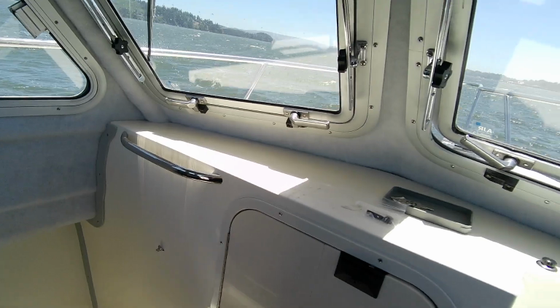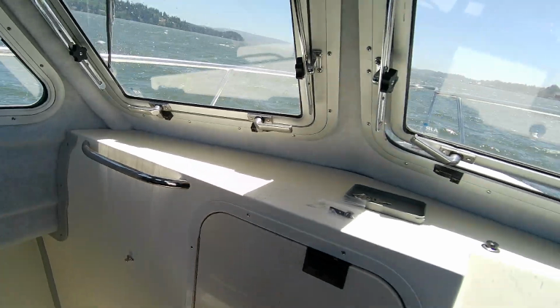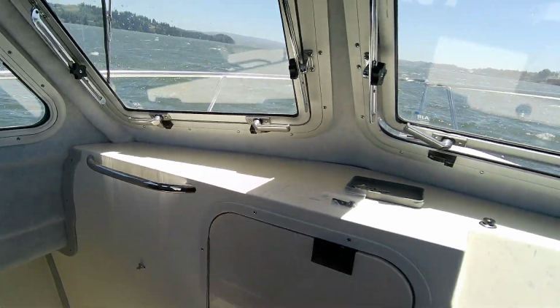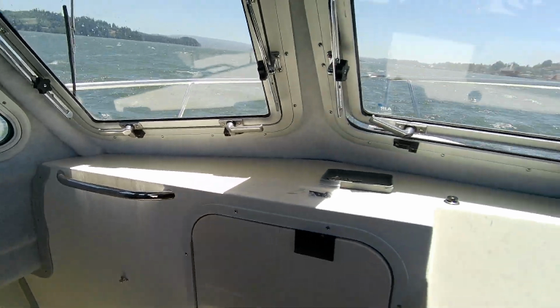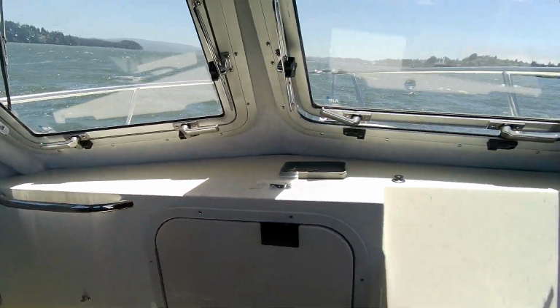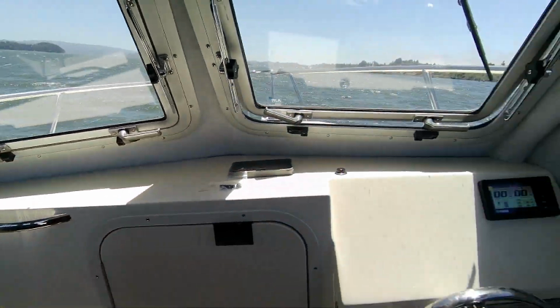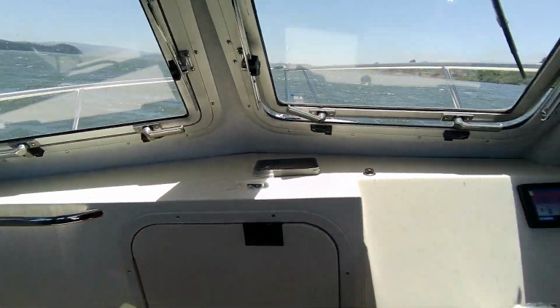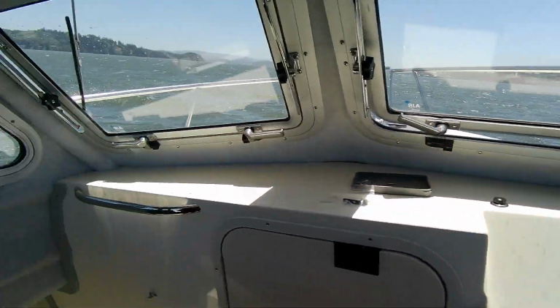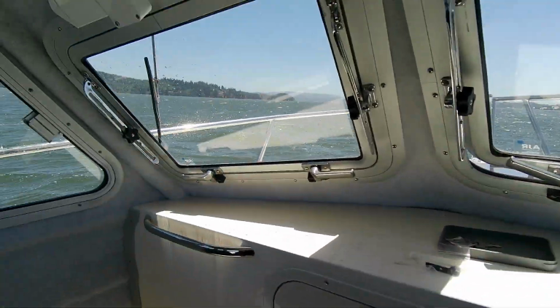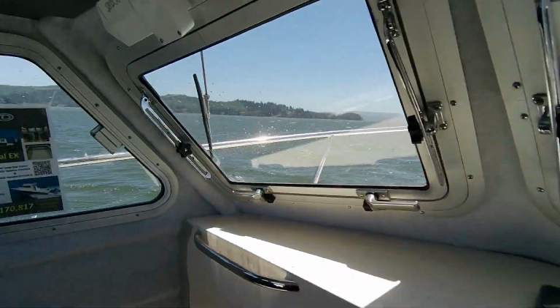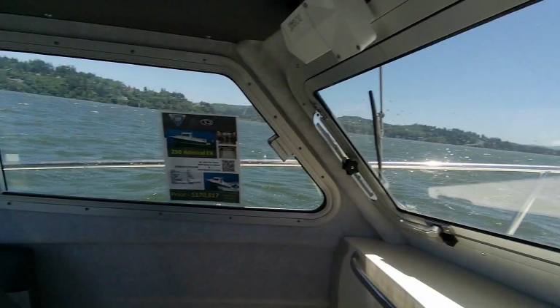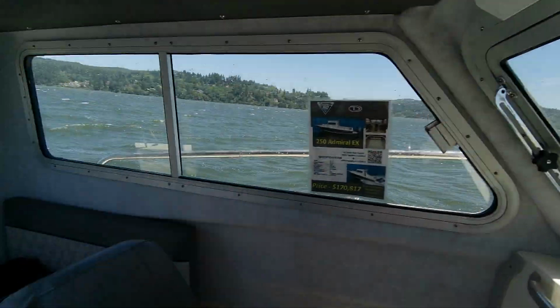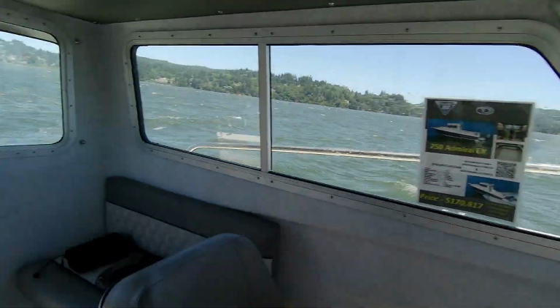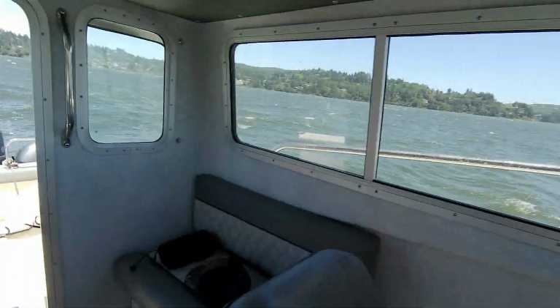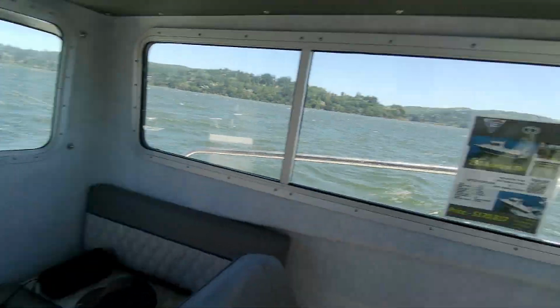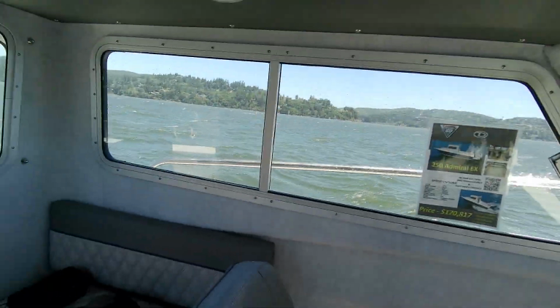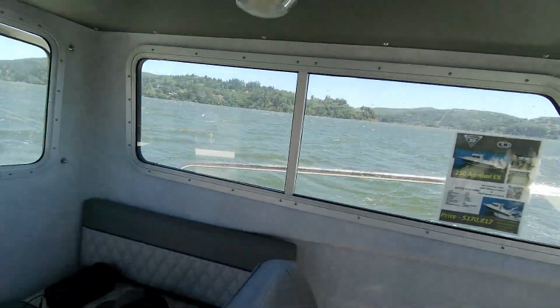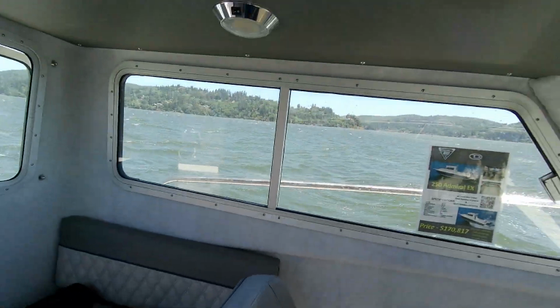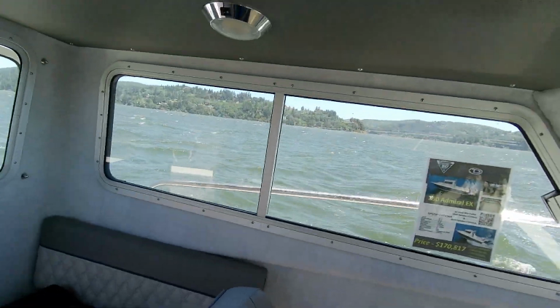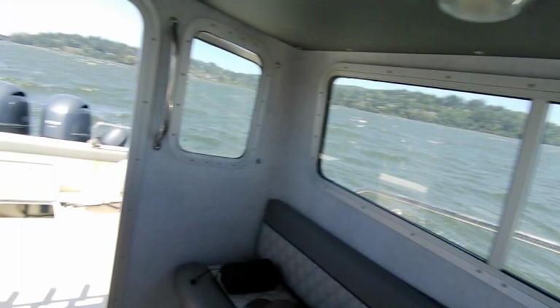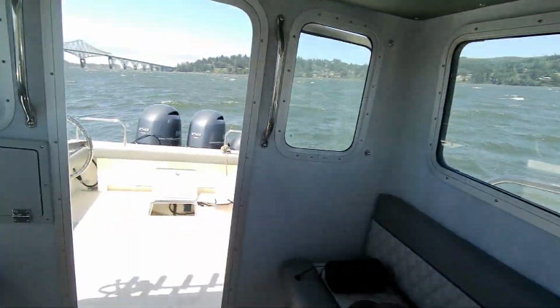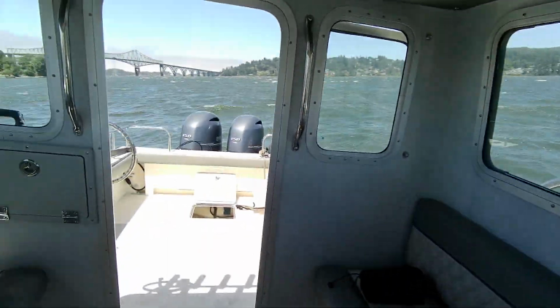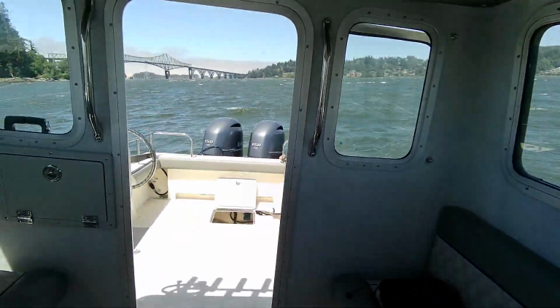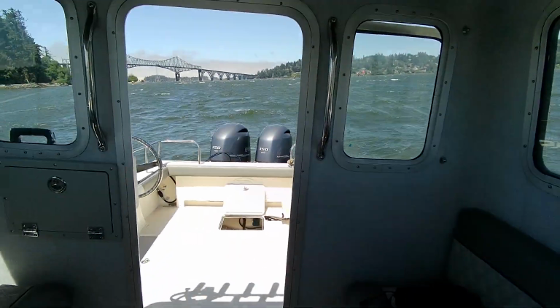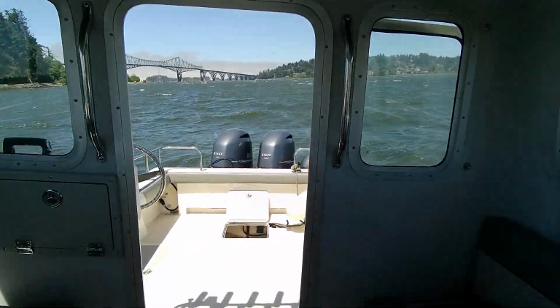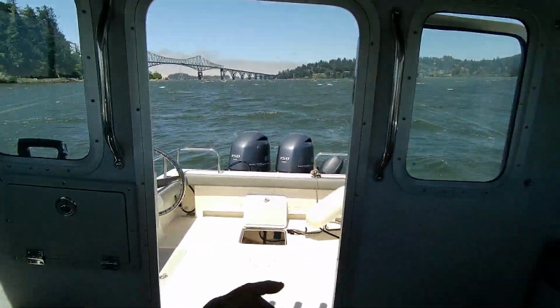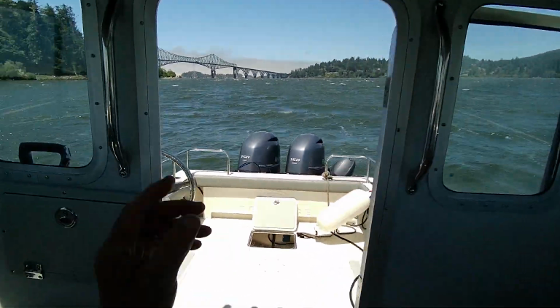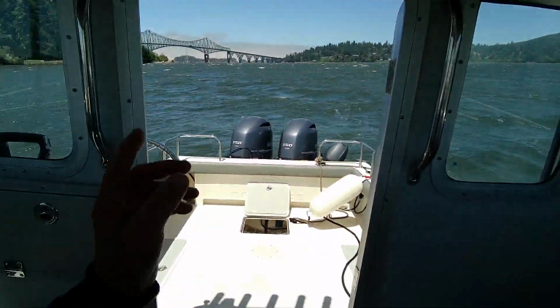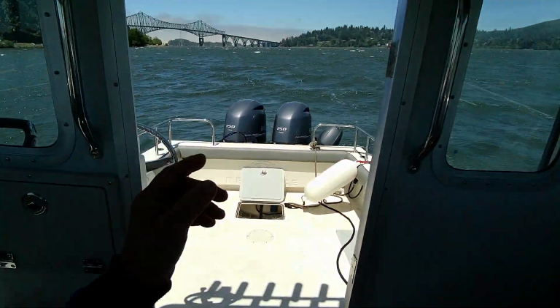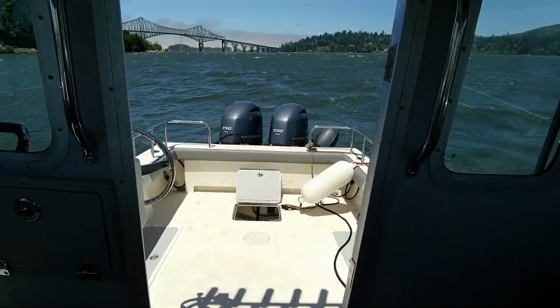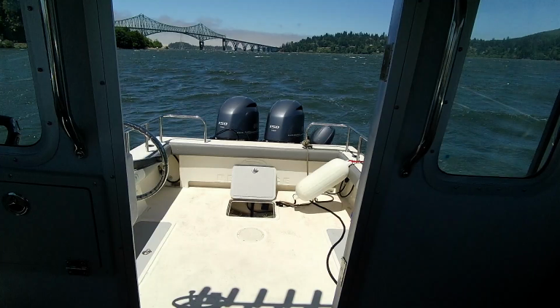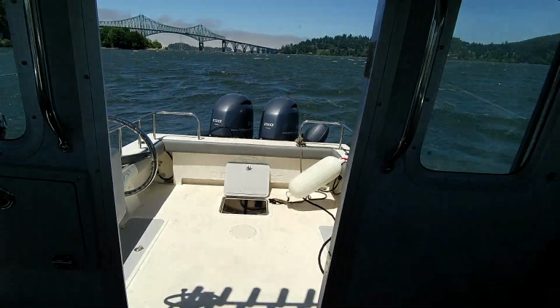Hey, this is Kurt the Boat Doctor. 2023-25 Admiral 150.